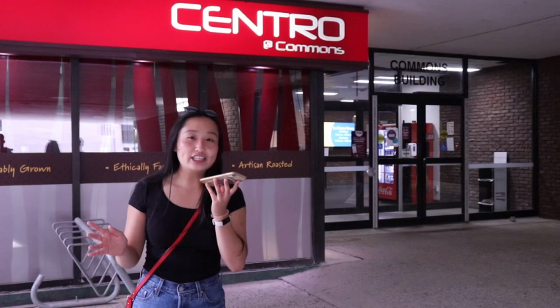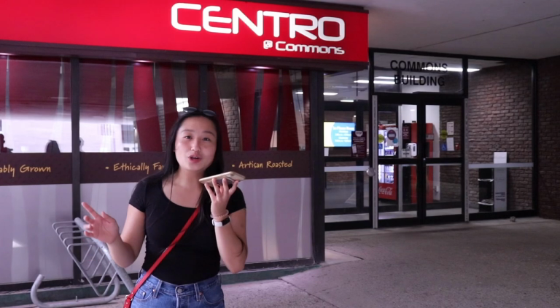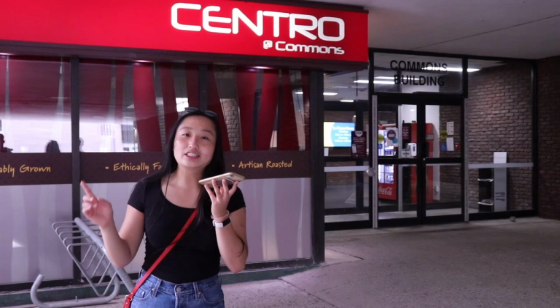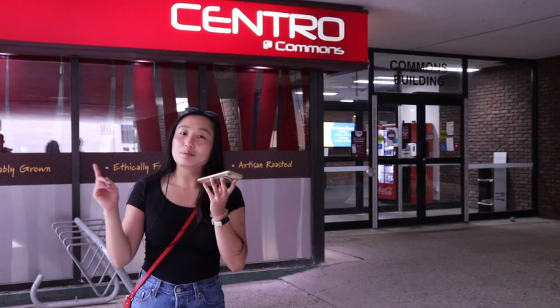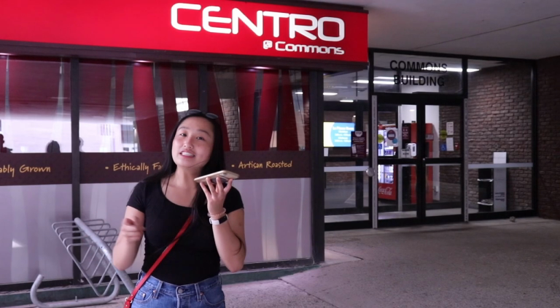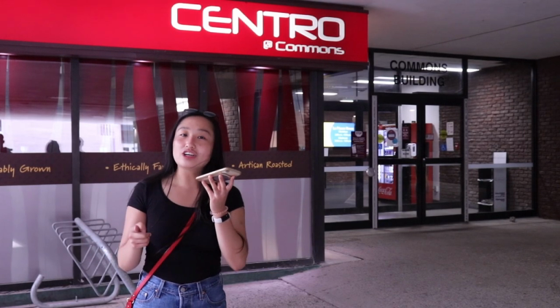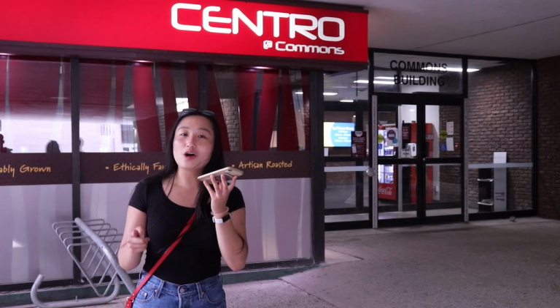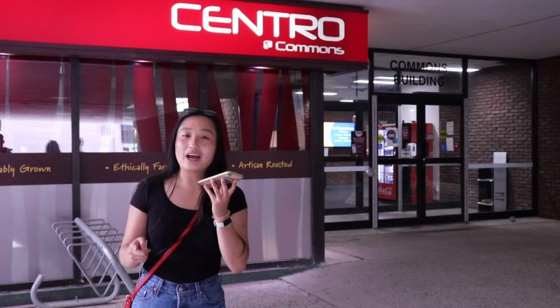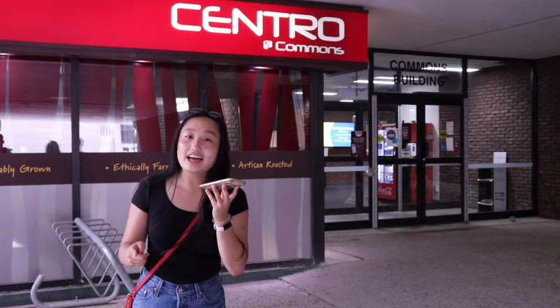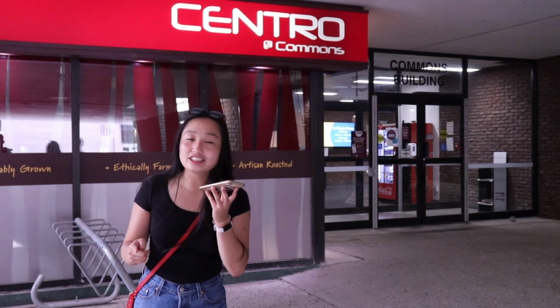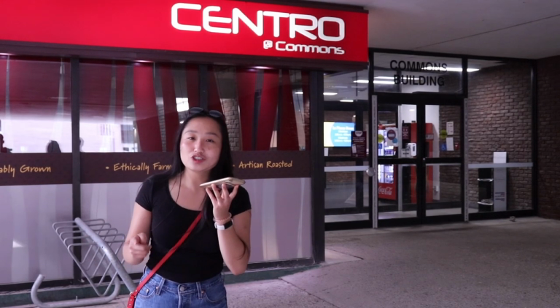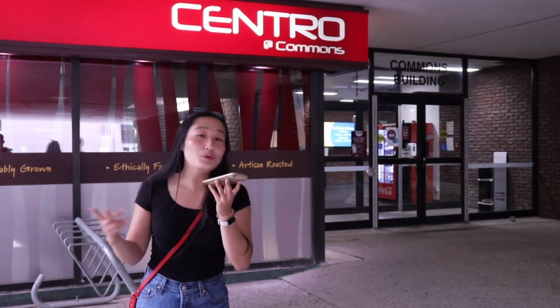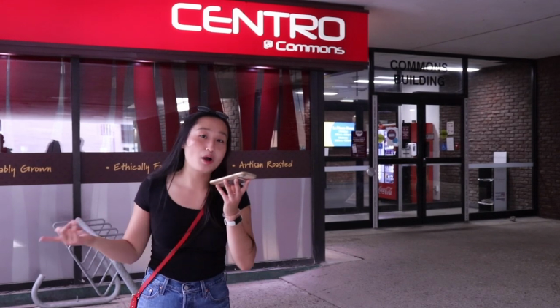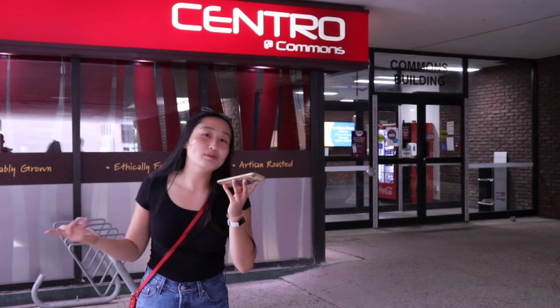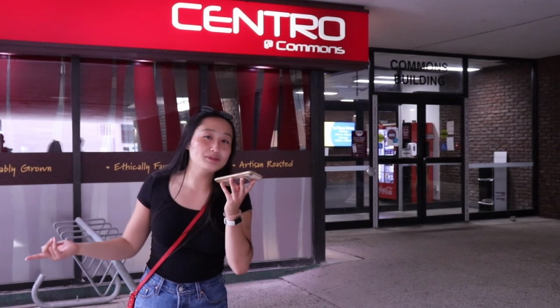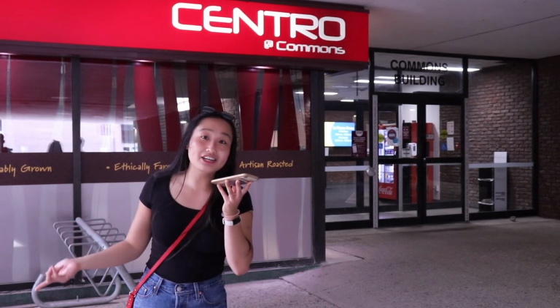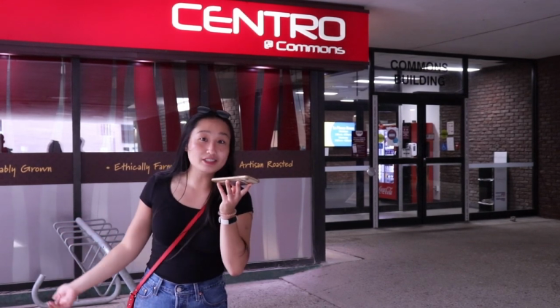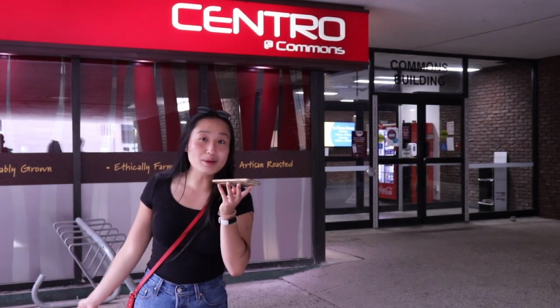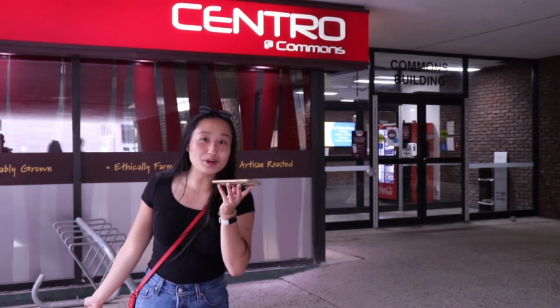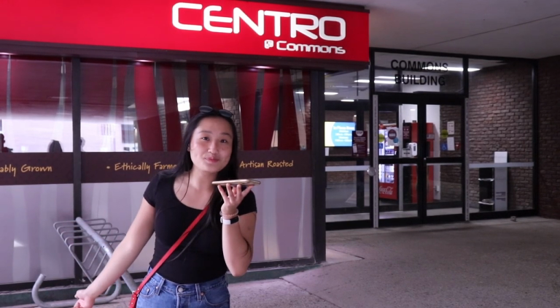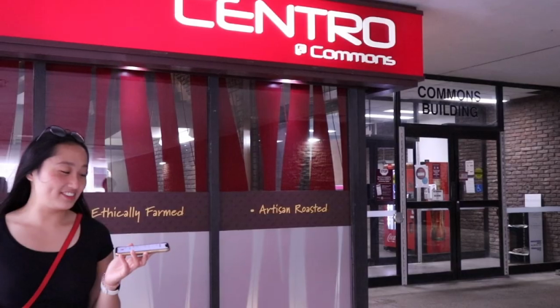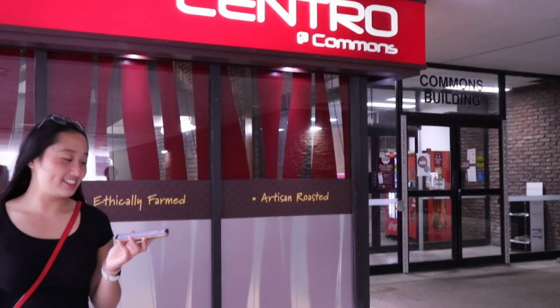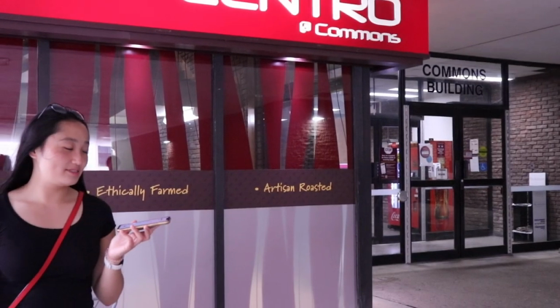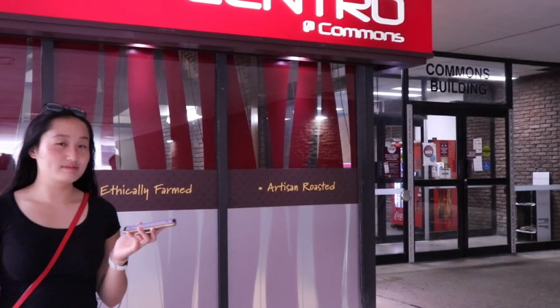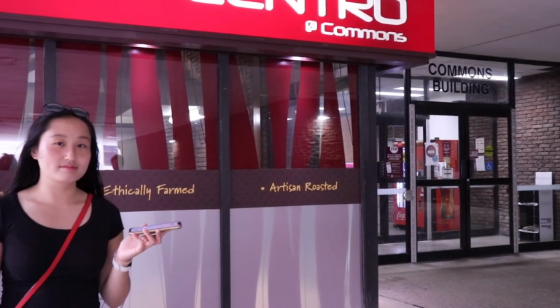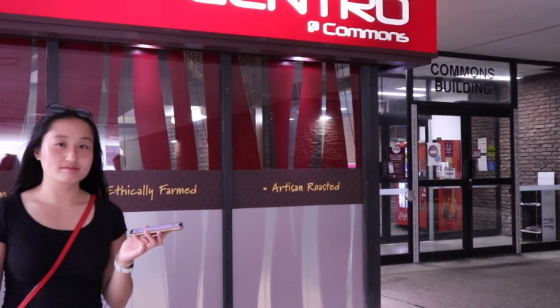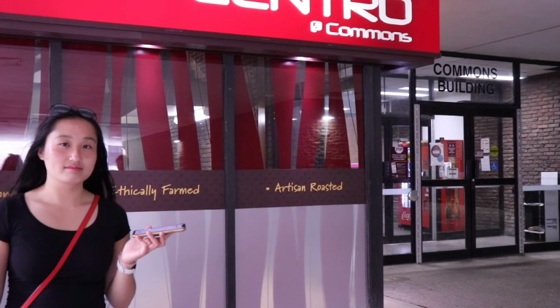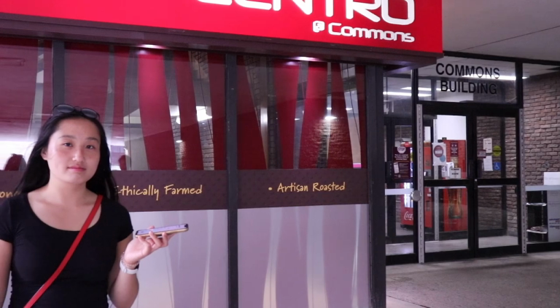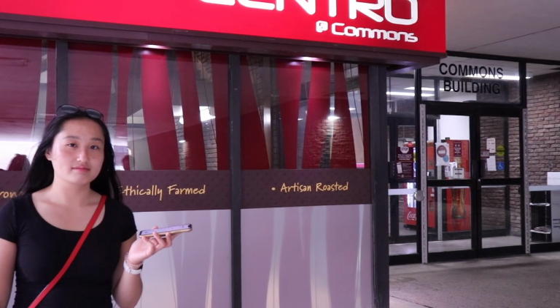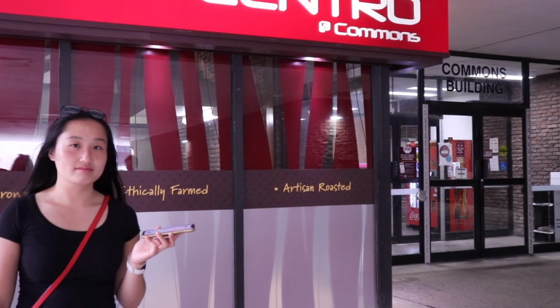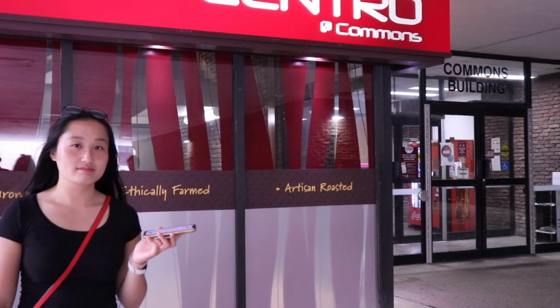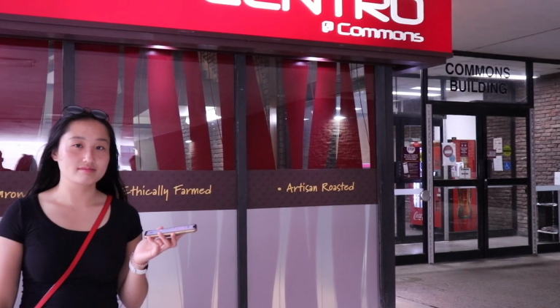Centro is a place to go and you will probably see me there in September. You're really making it sound better than it actually is.